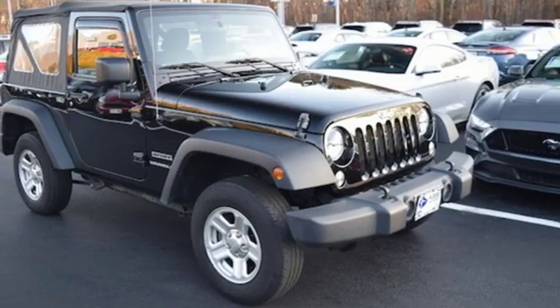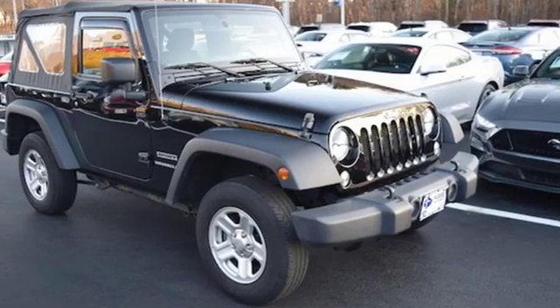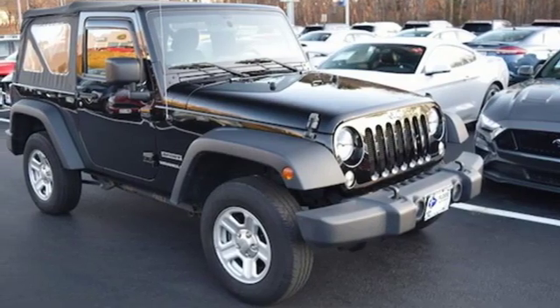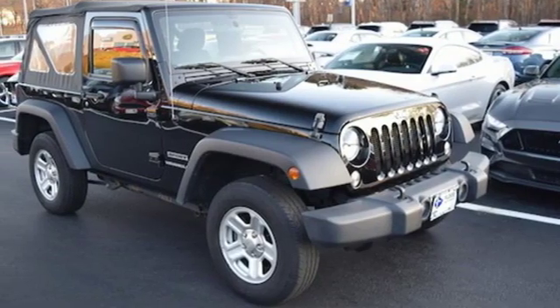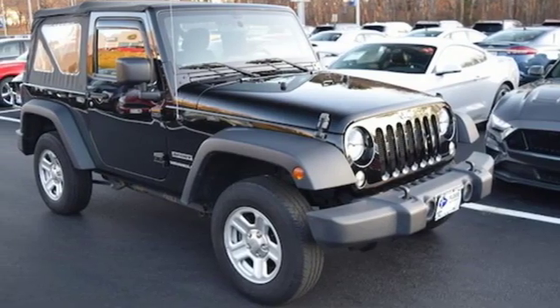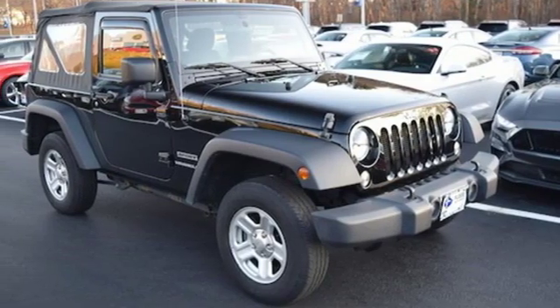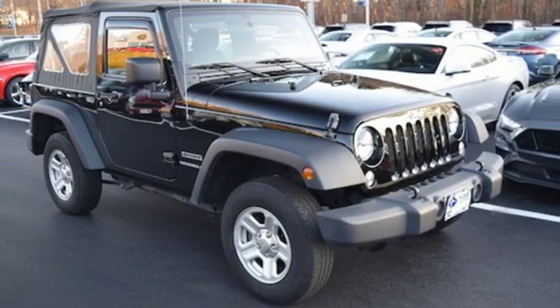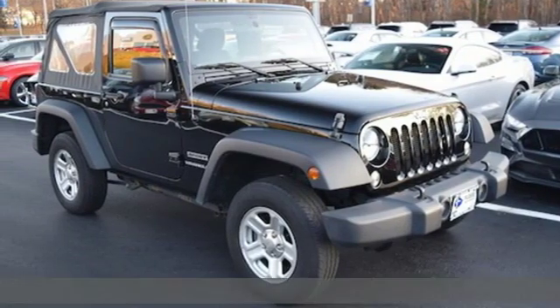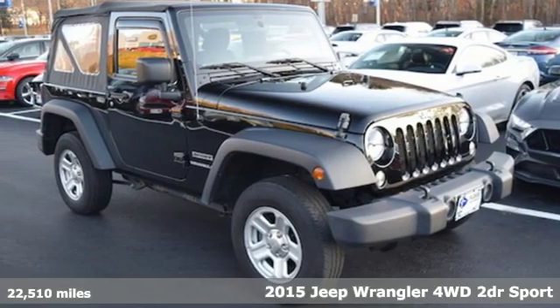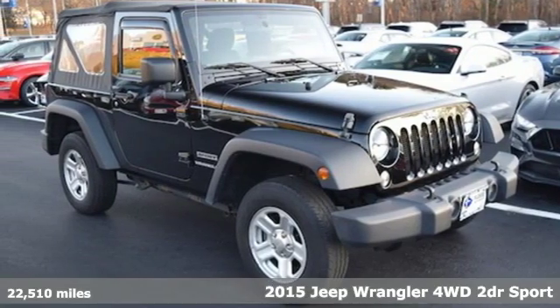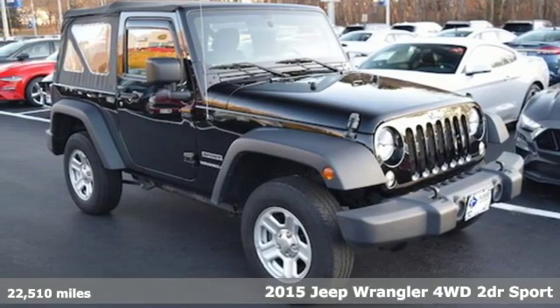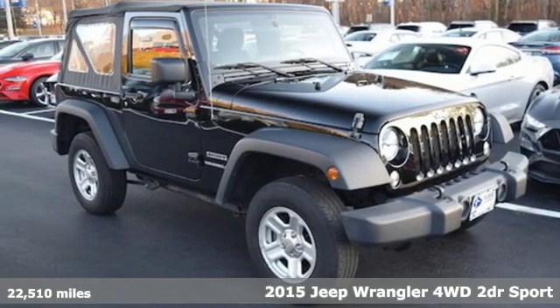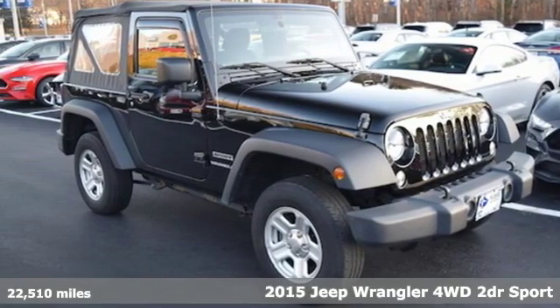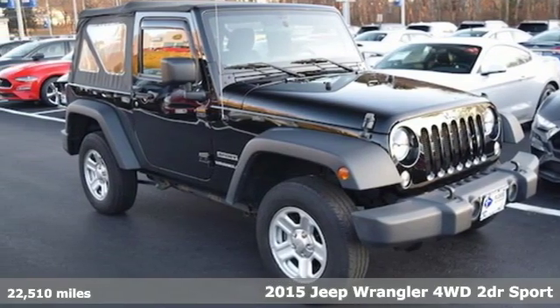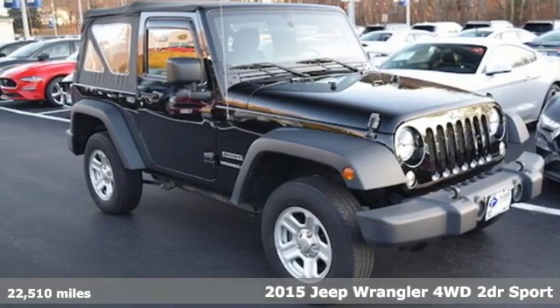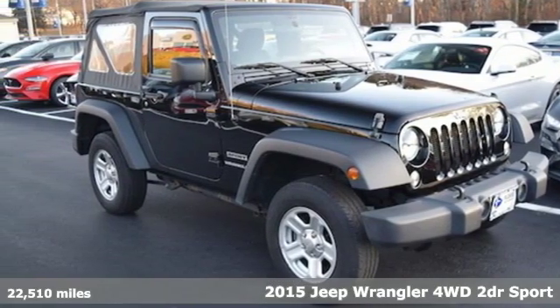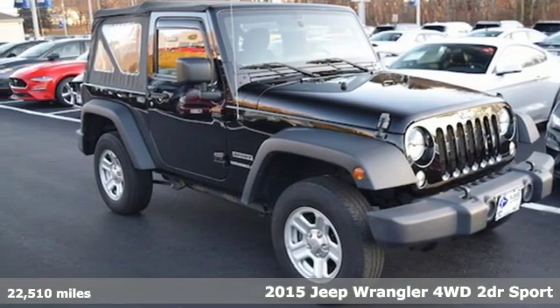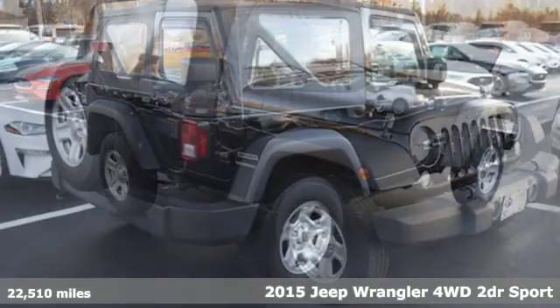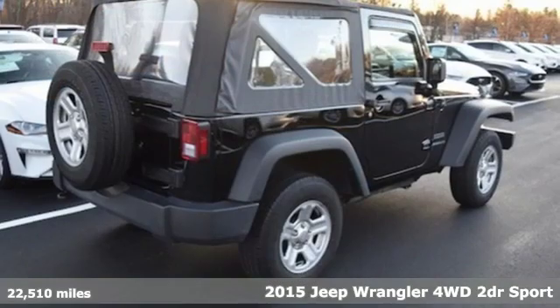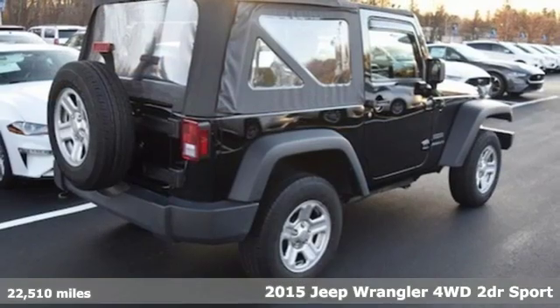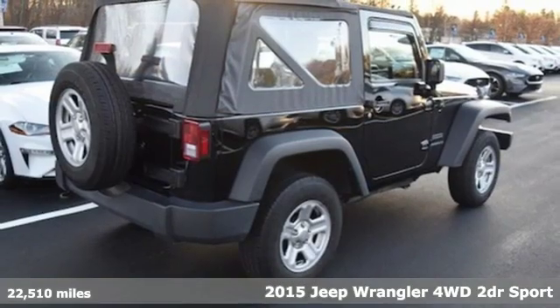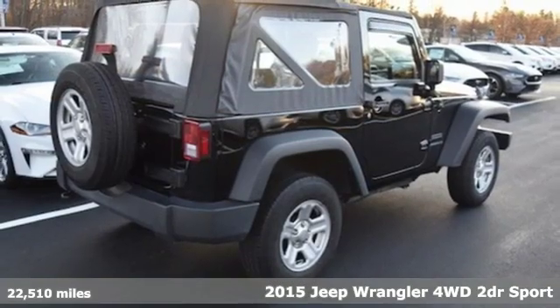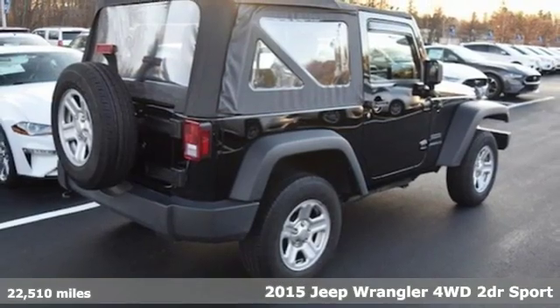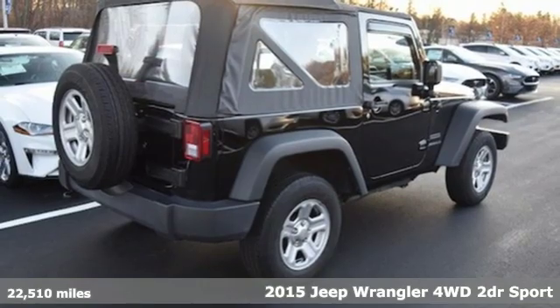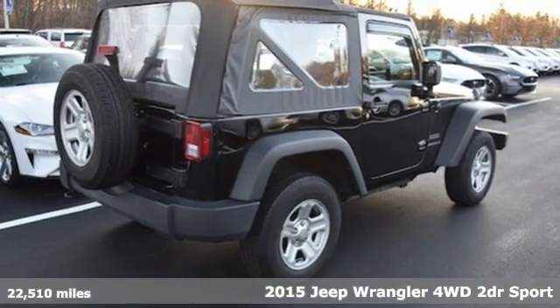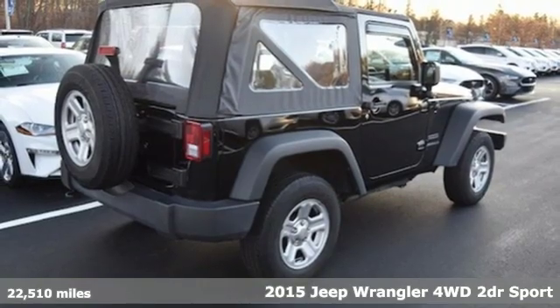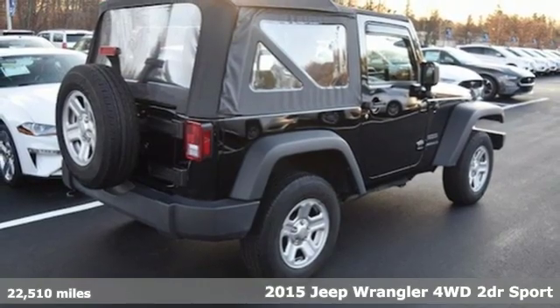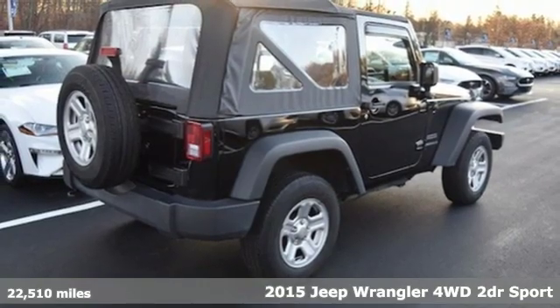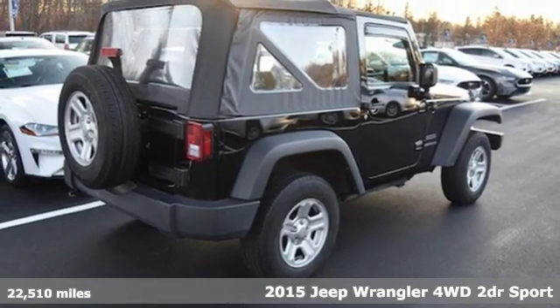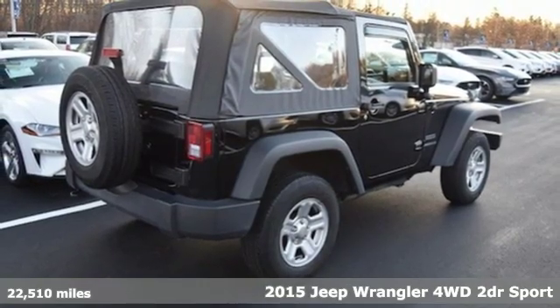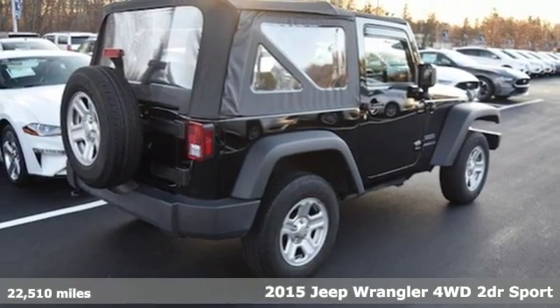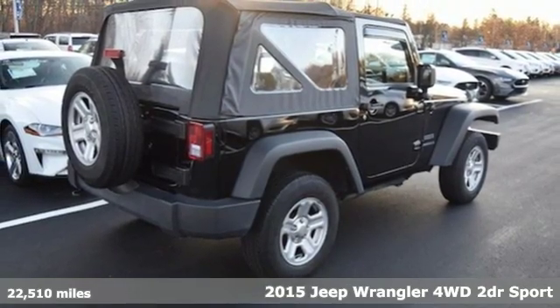It's a 2015 Jeep Wrangler. Everywhere you want to go, anything you want to do, Jeep takes you there.